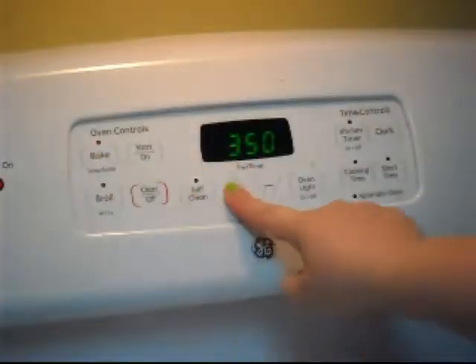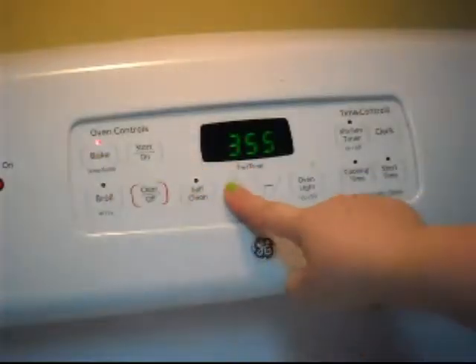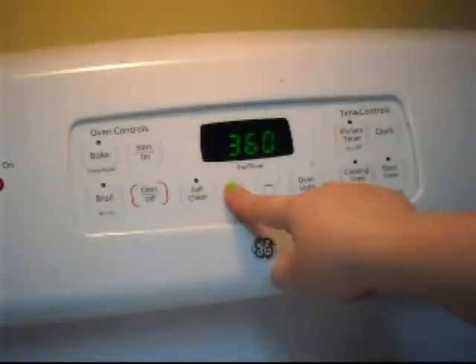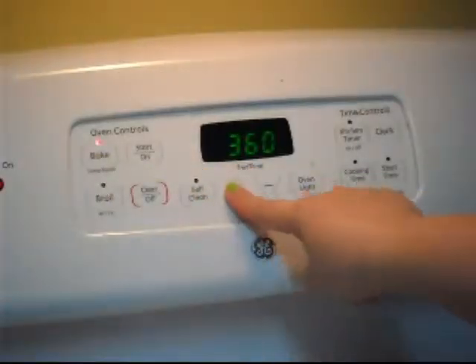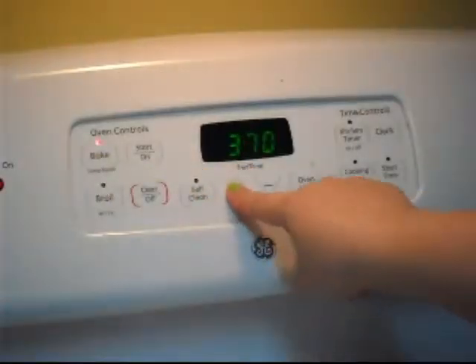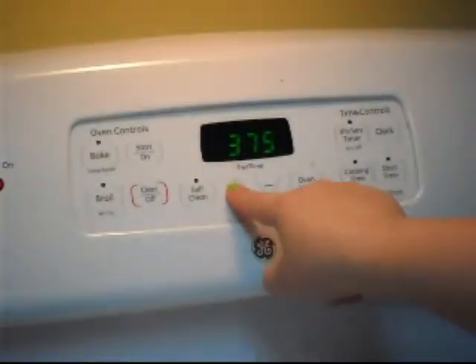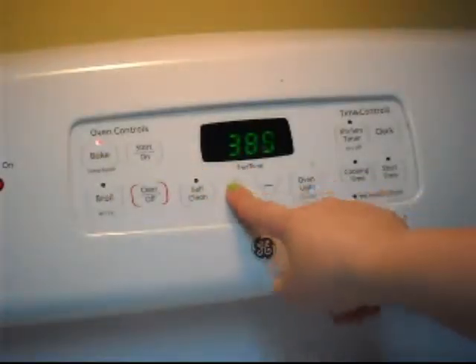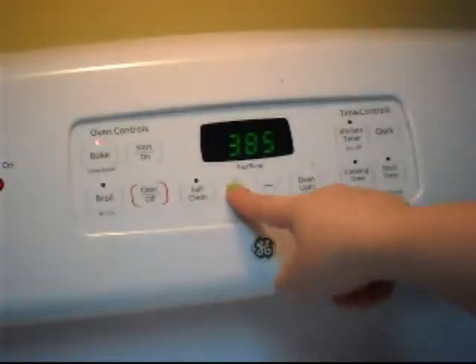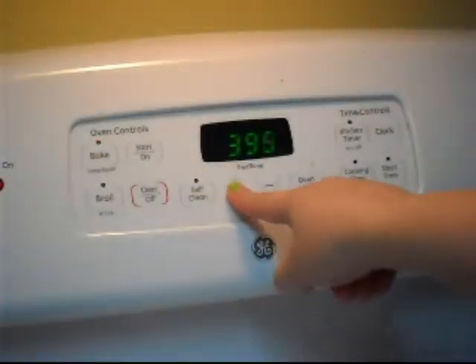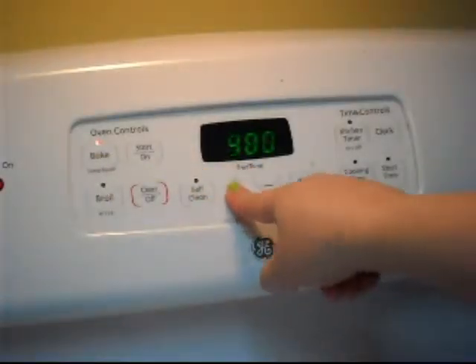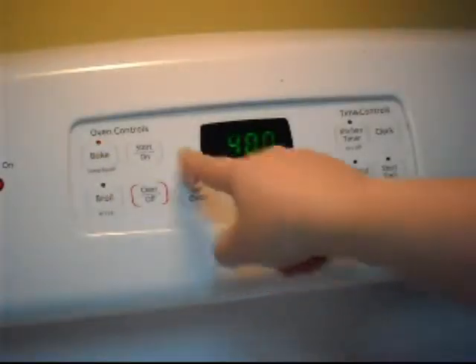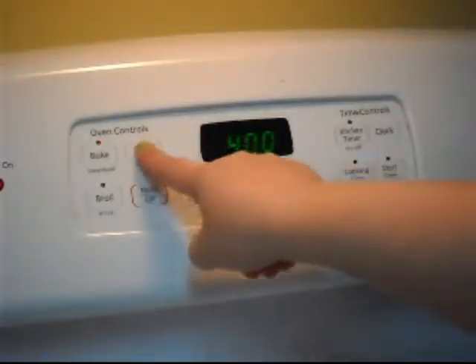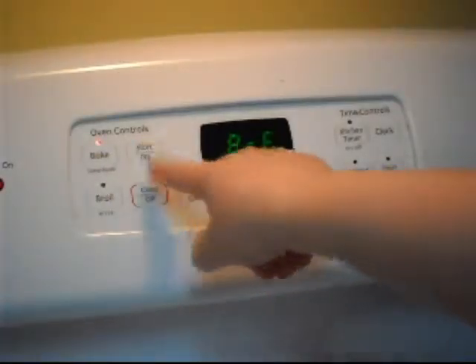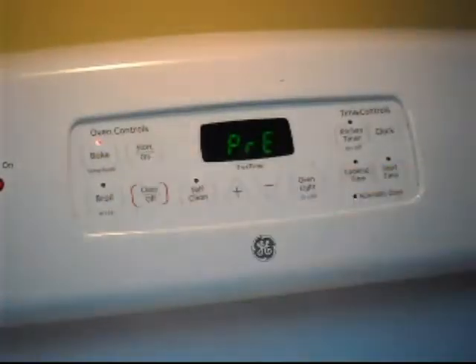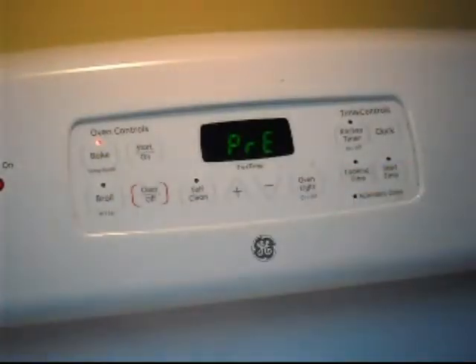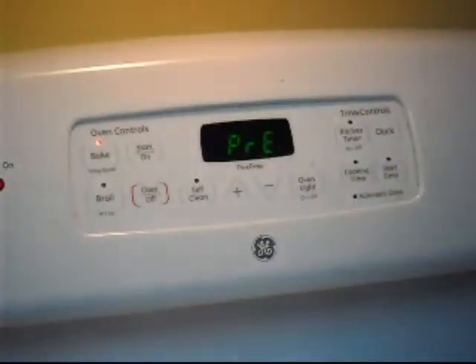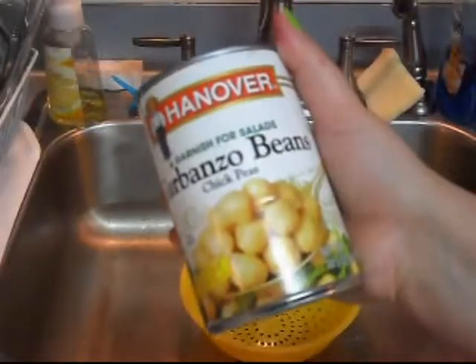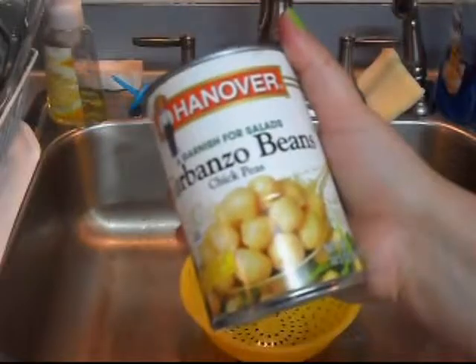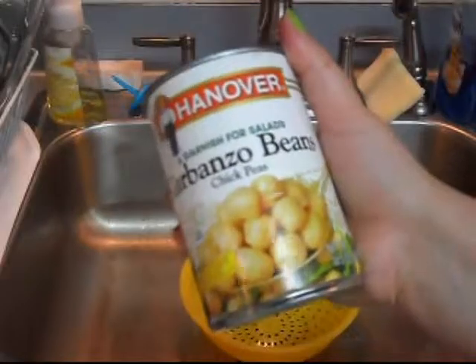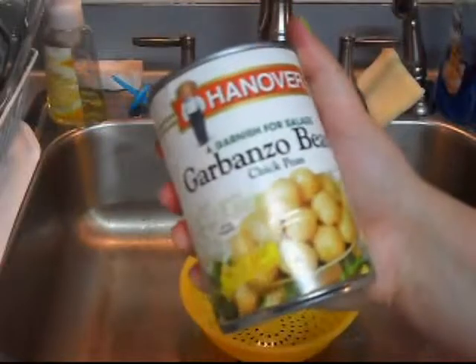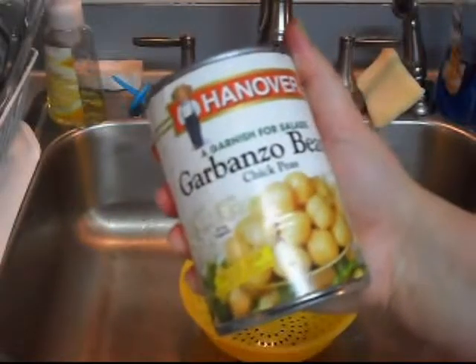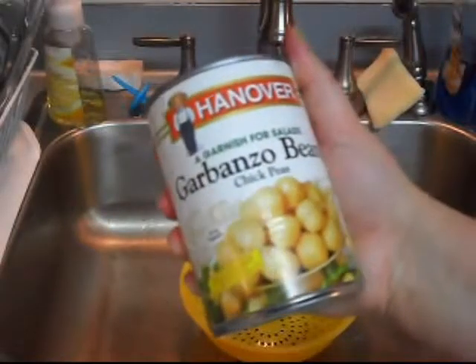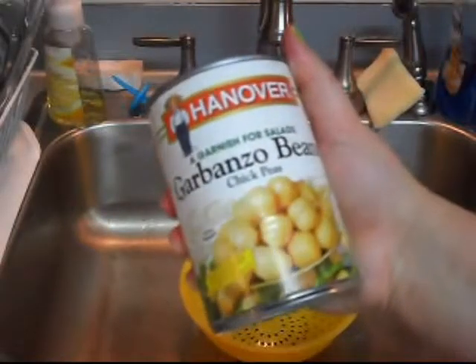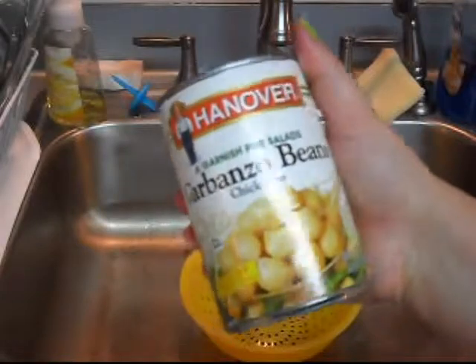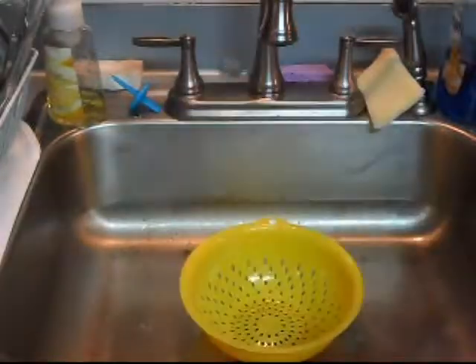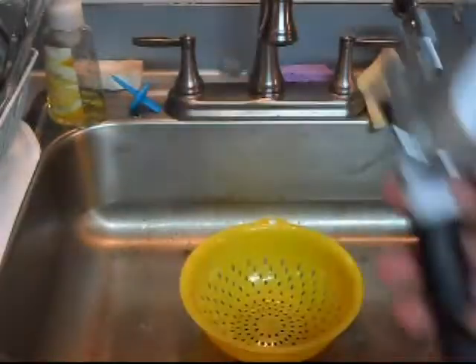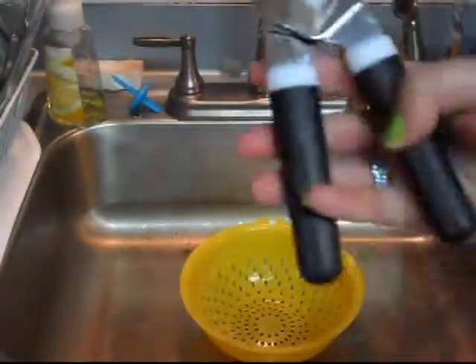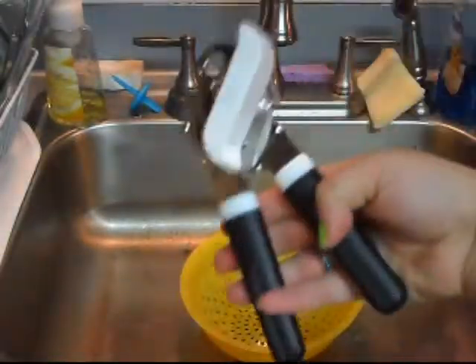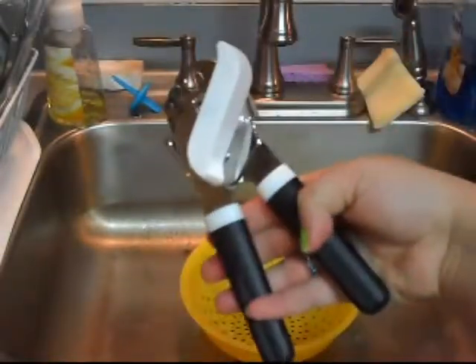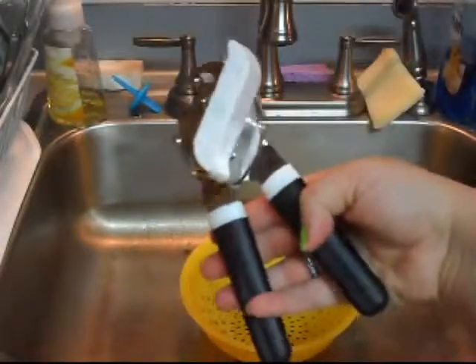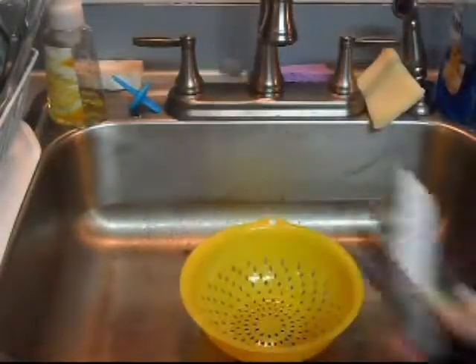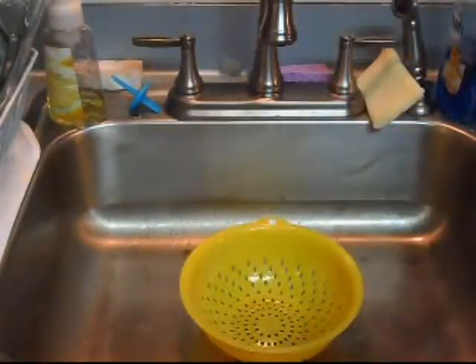Set your oven to 400 degrees. You'll need garbanzo beans, a can opener, and a strainer.